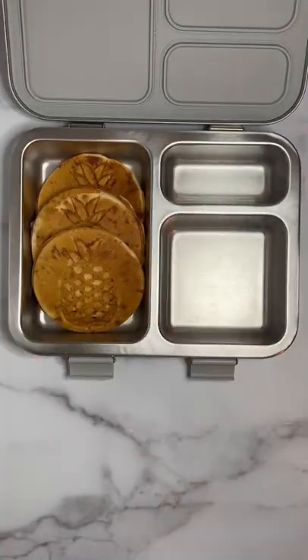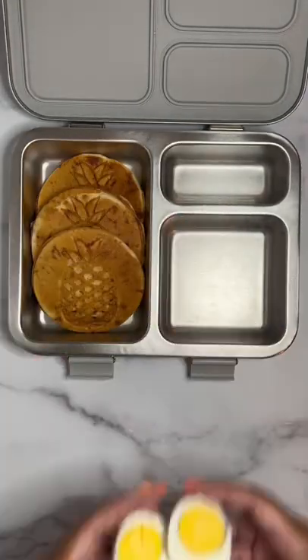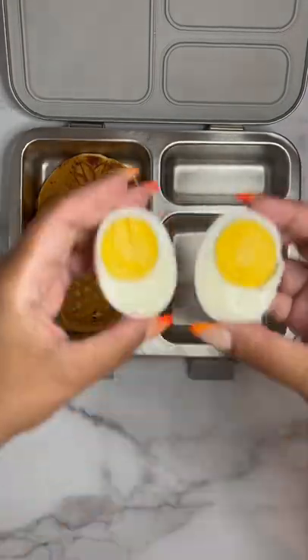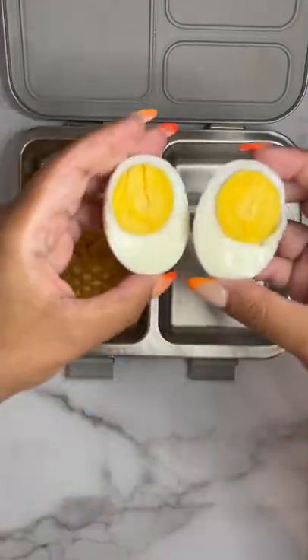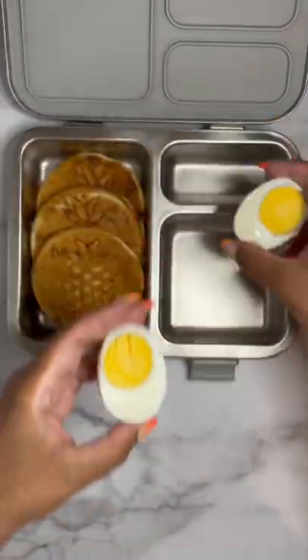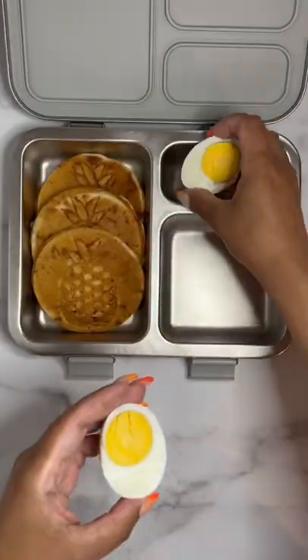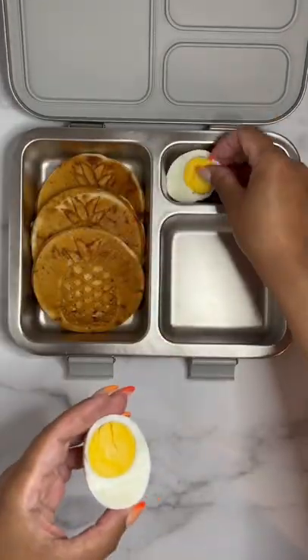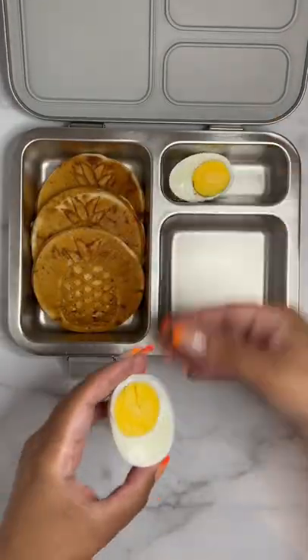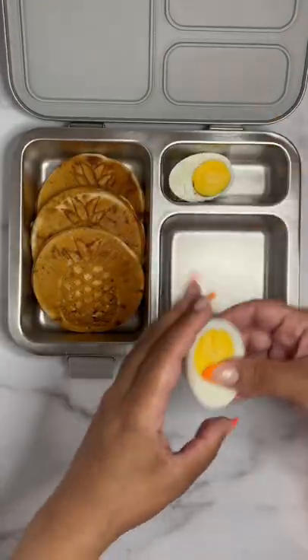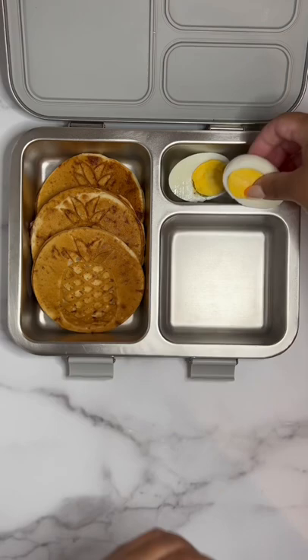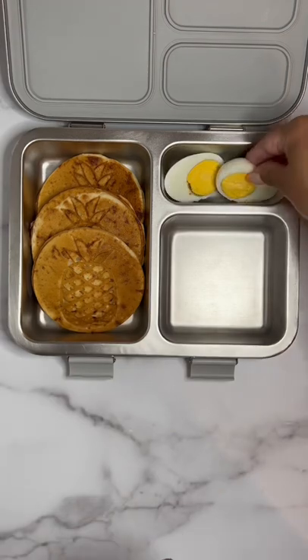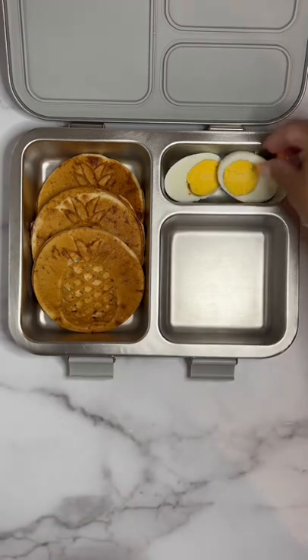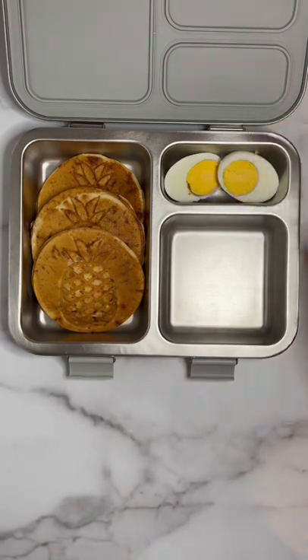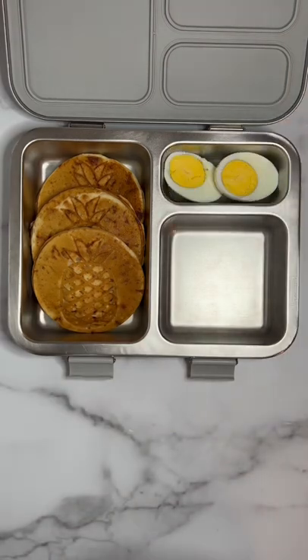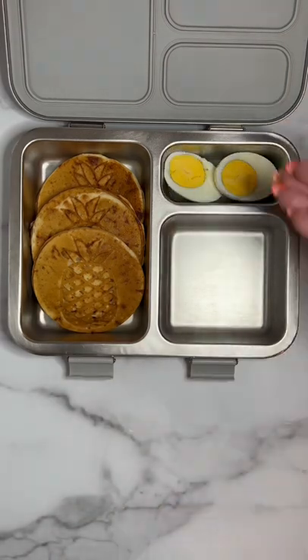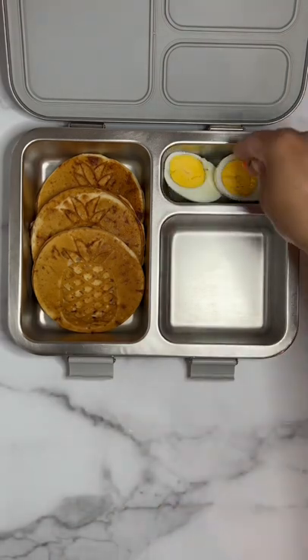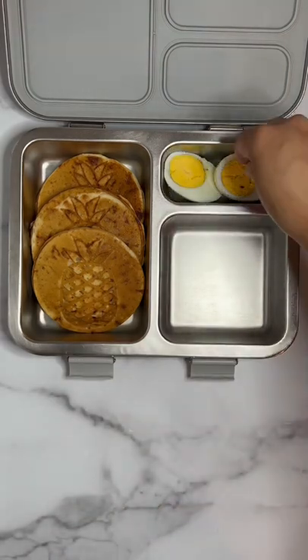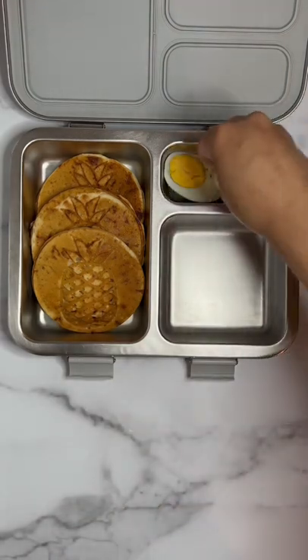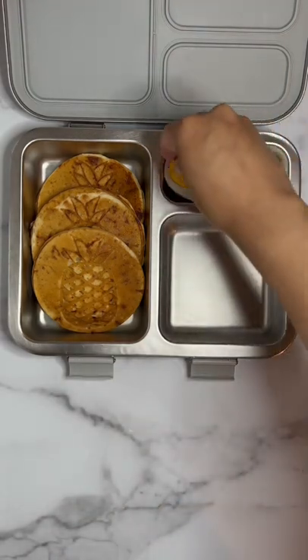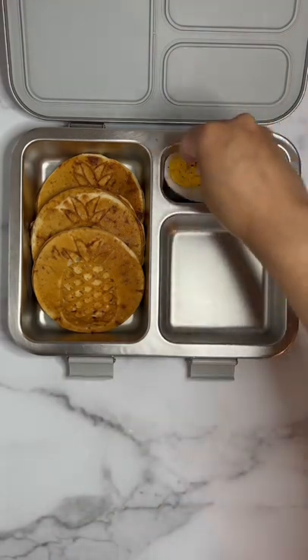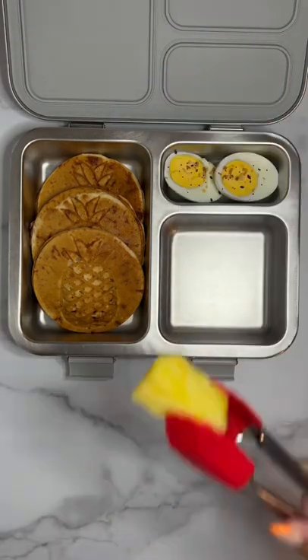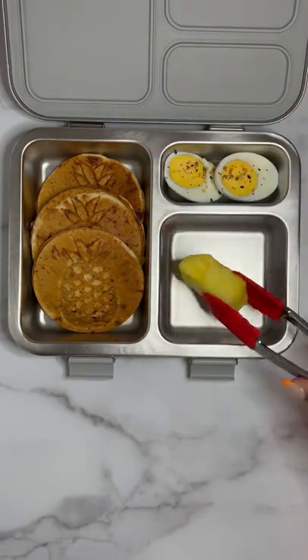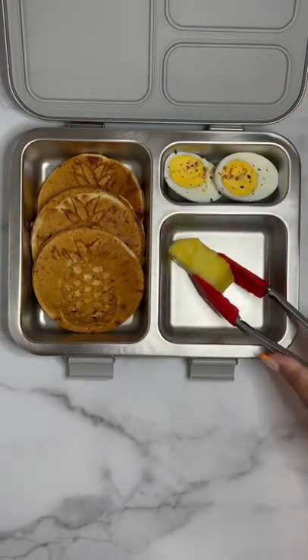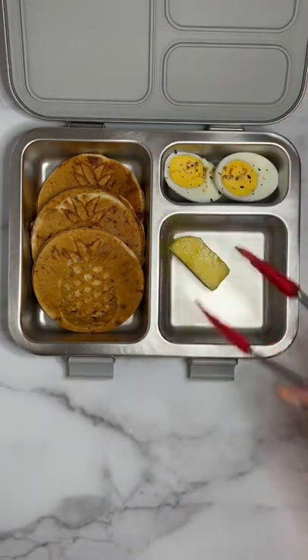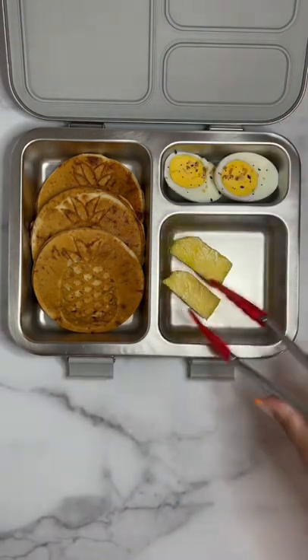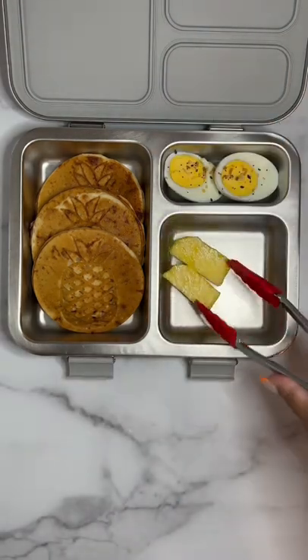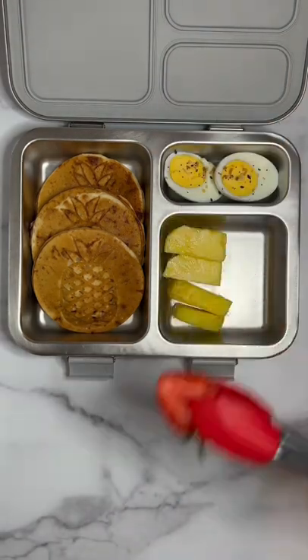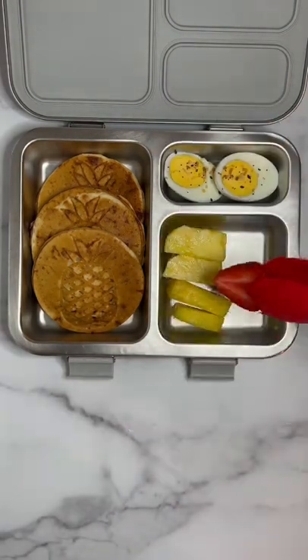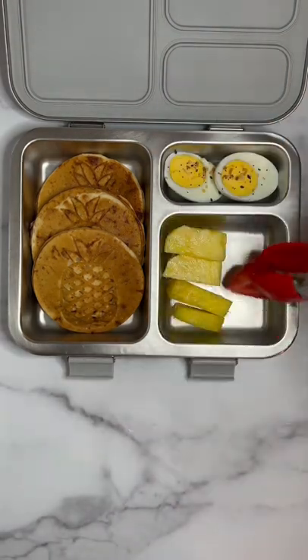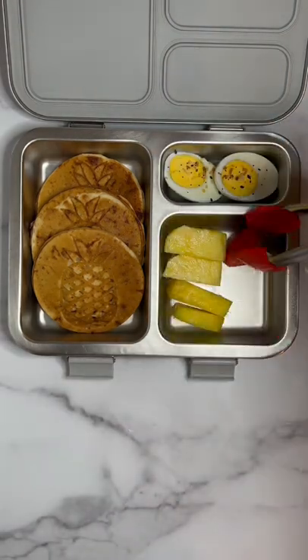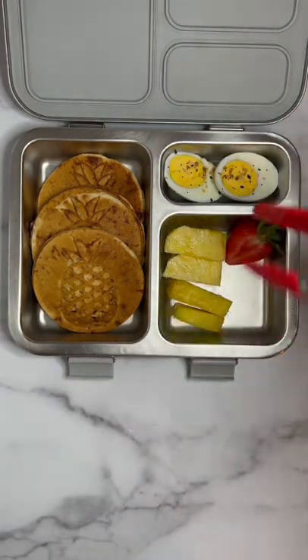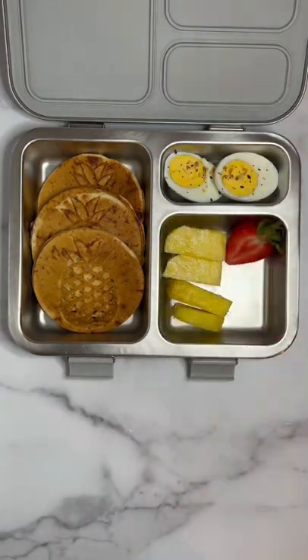To go along with her waffles, she's having a boiled egg, pineapple chunks, strawberries, and blueberries.